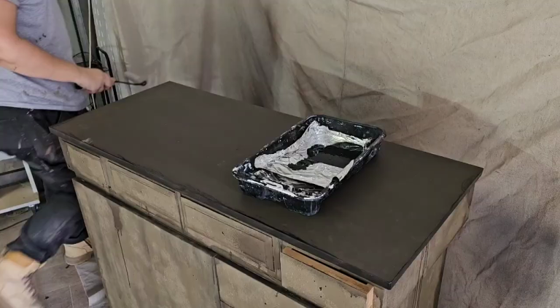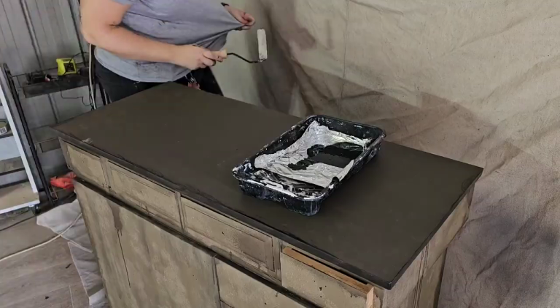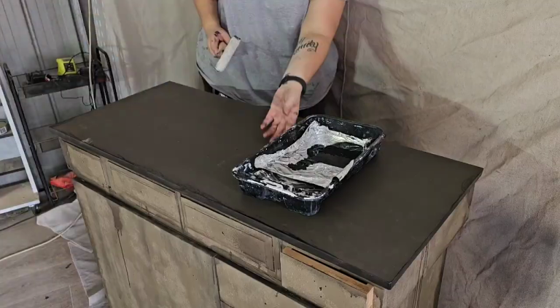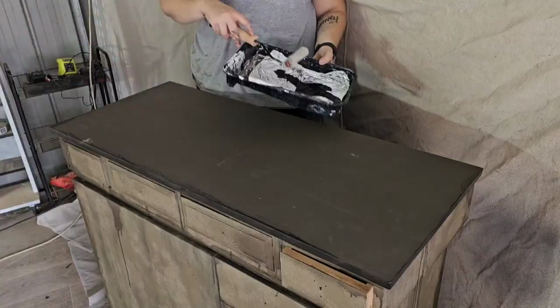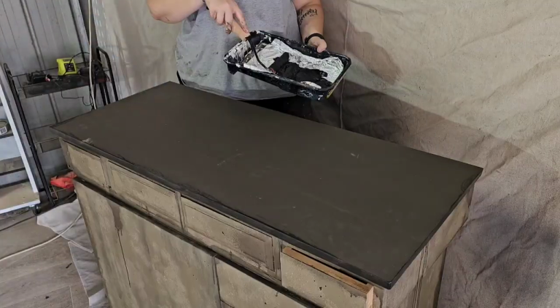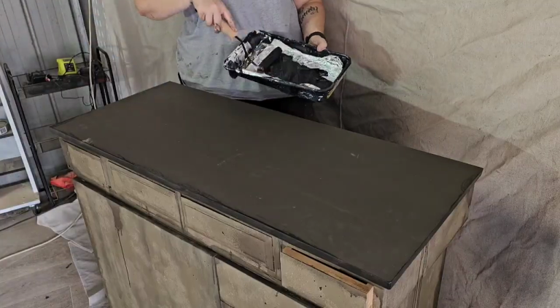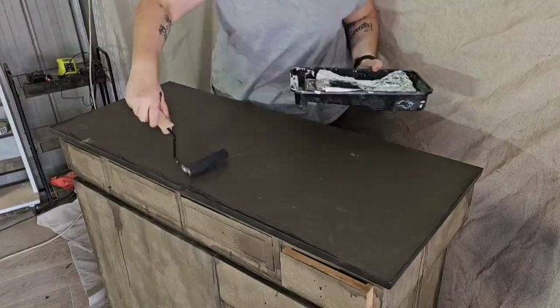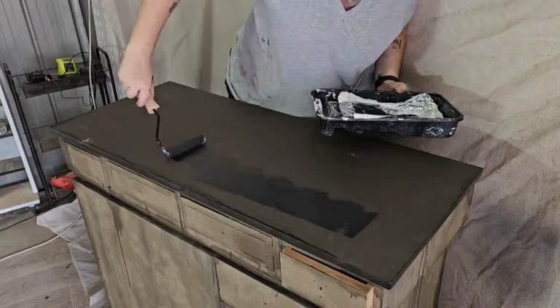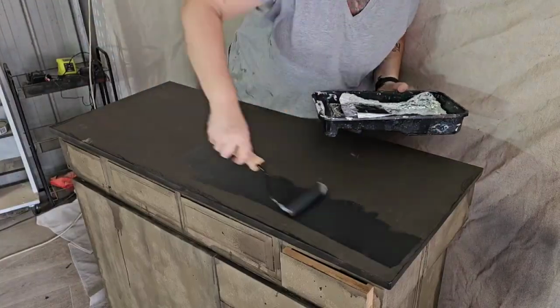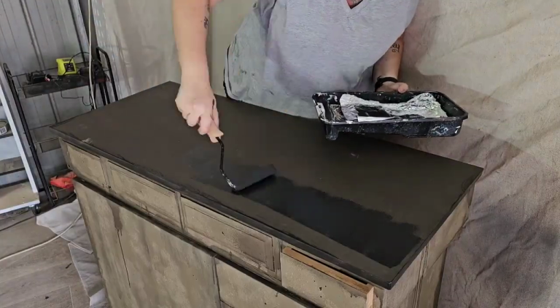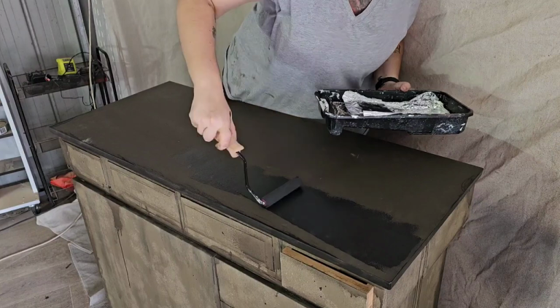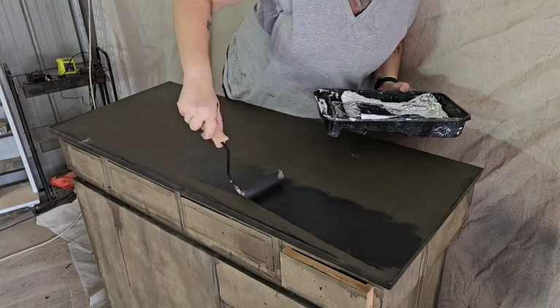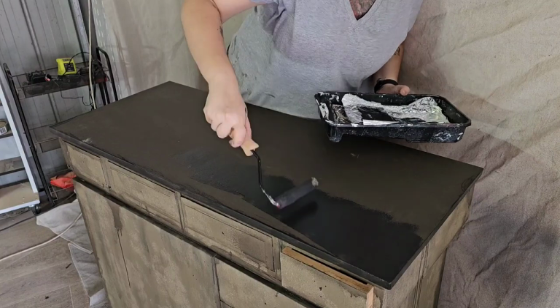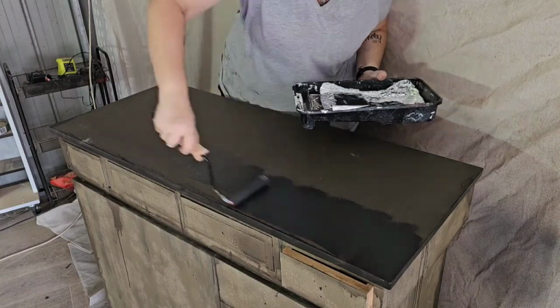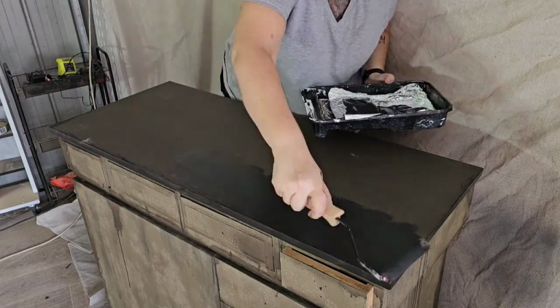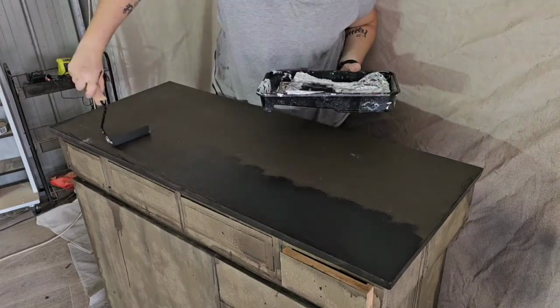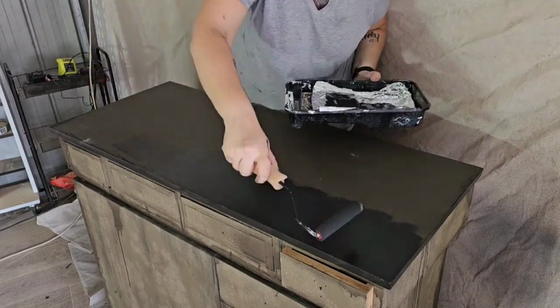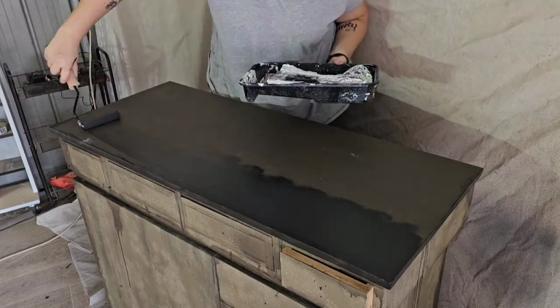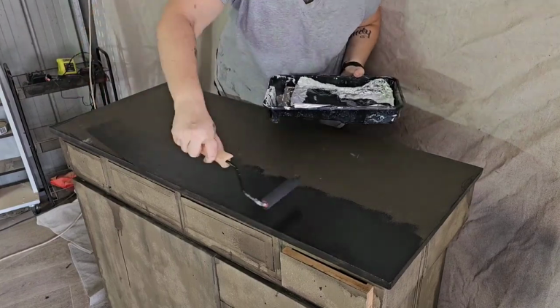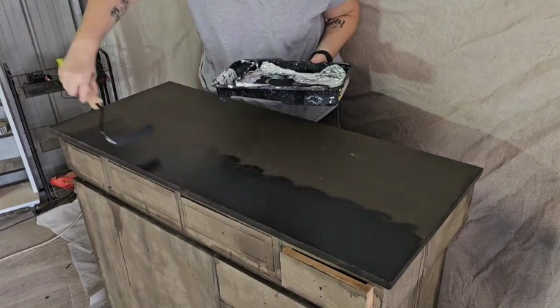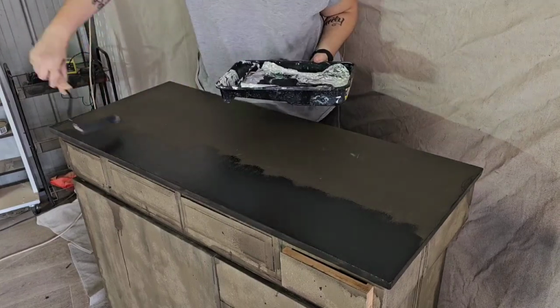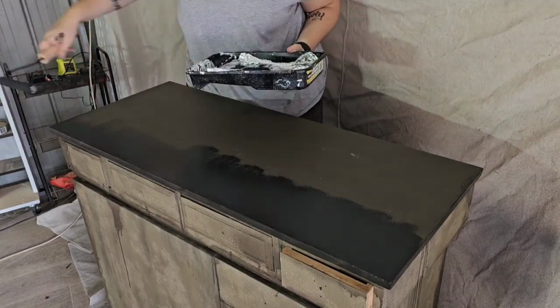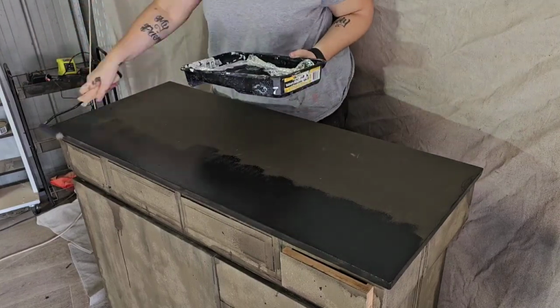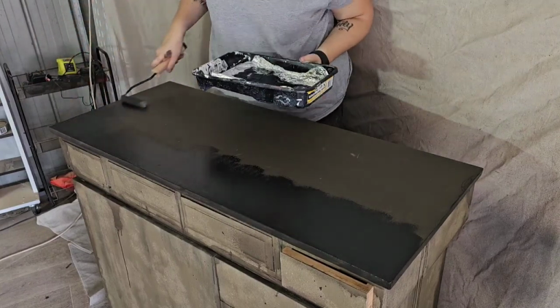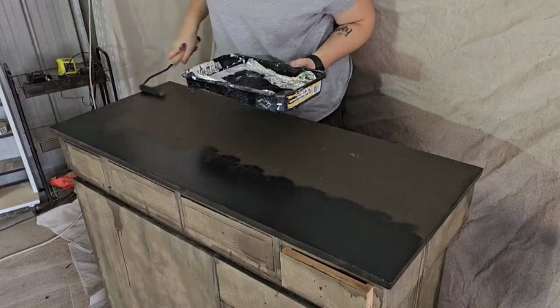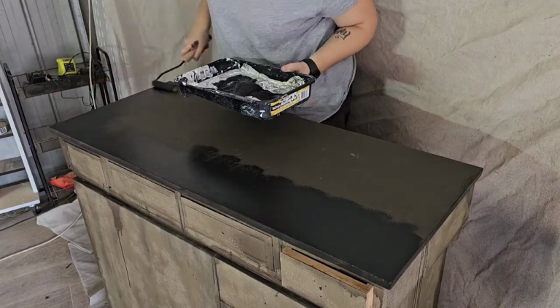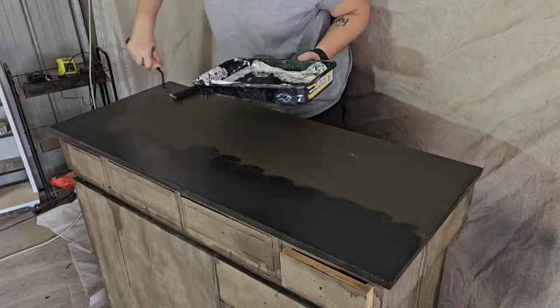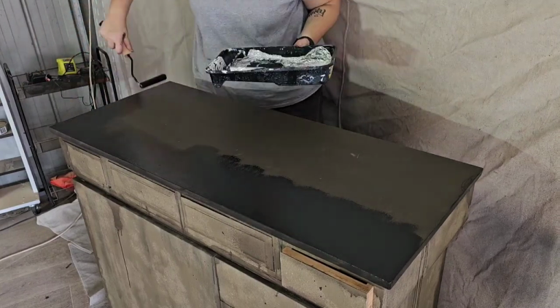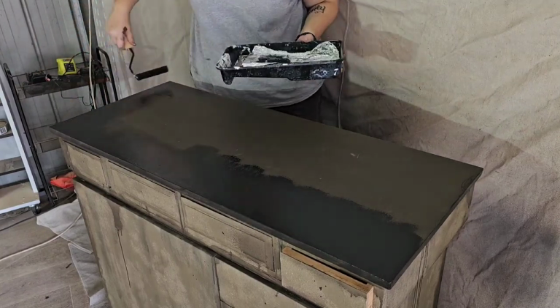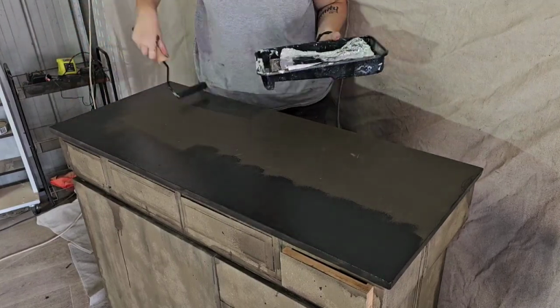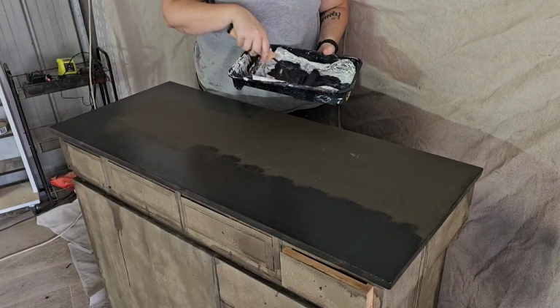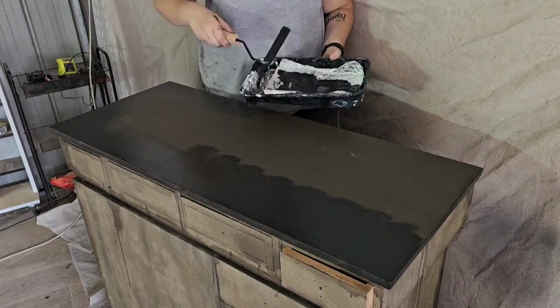I was planning on doing the top the same as the base but I opted to just paint it black.